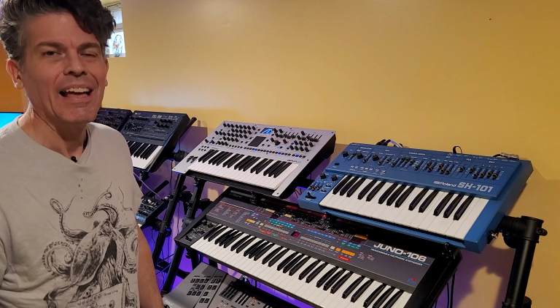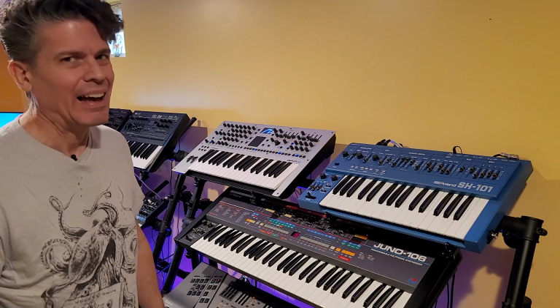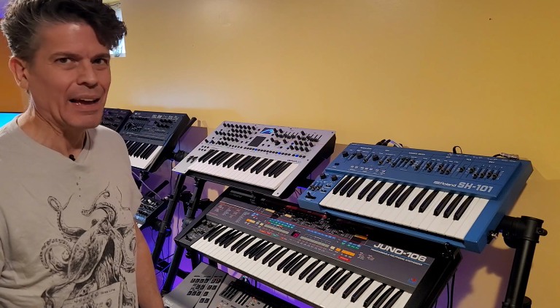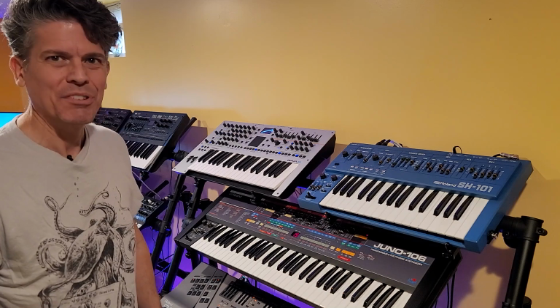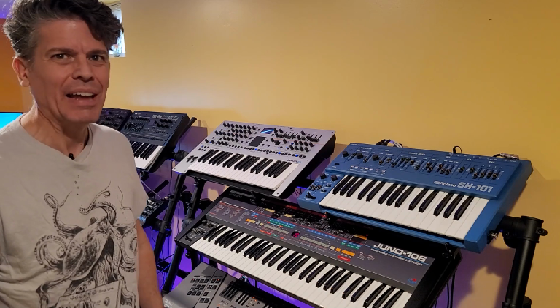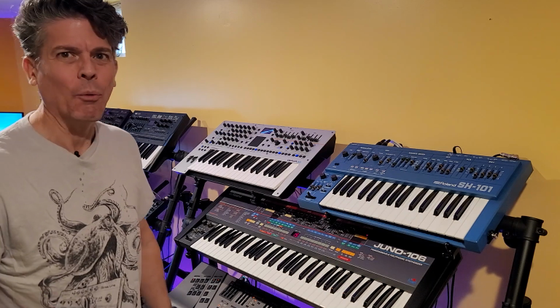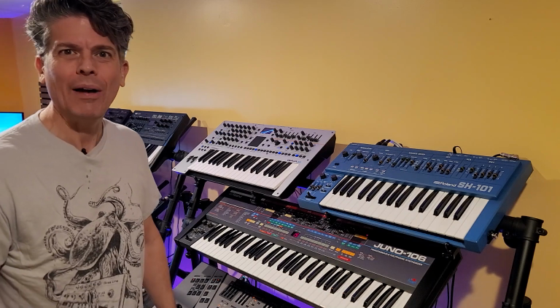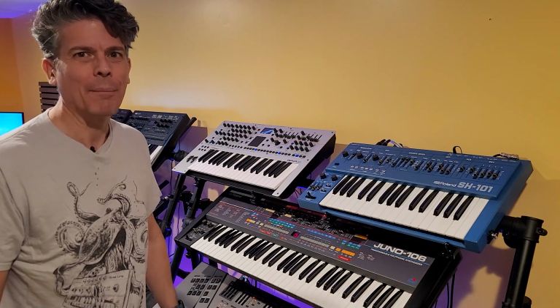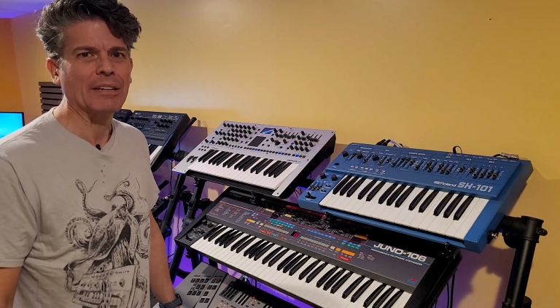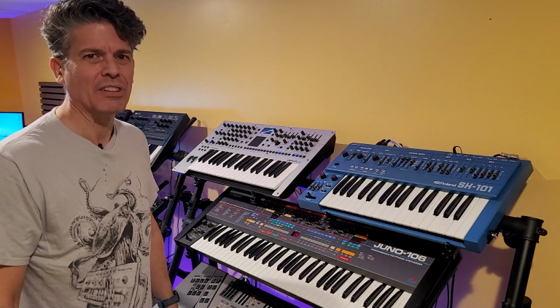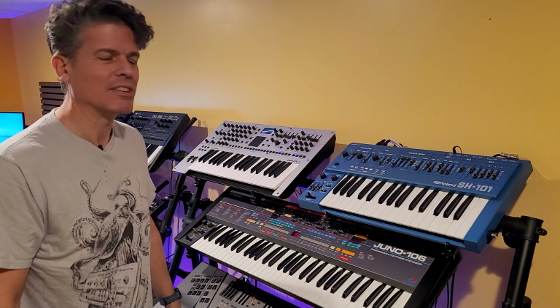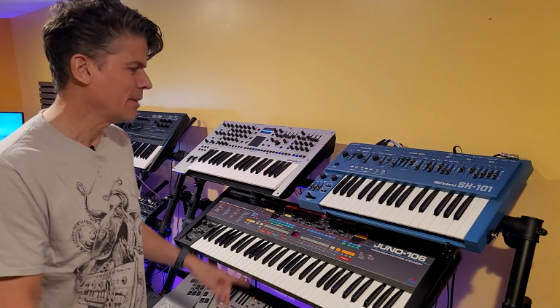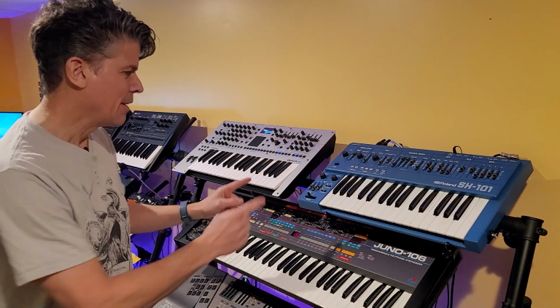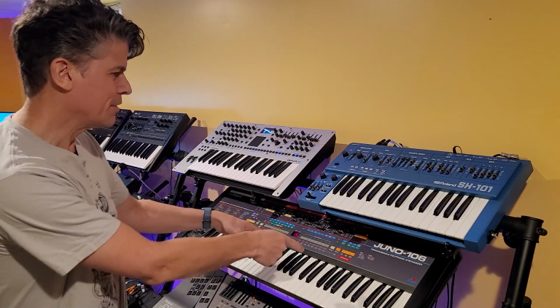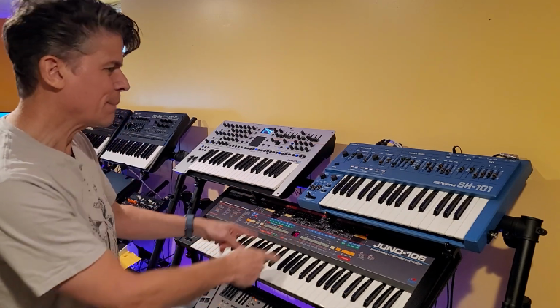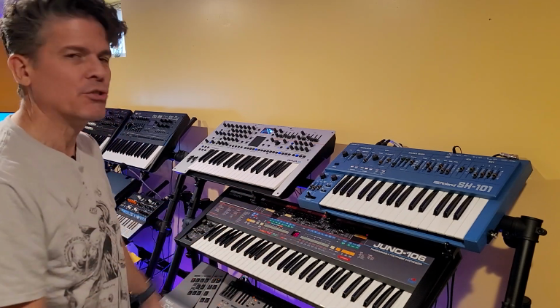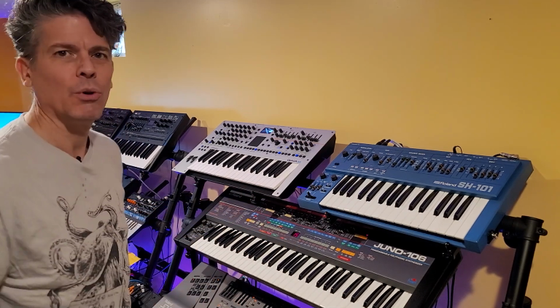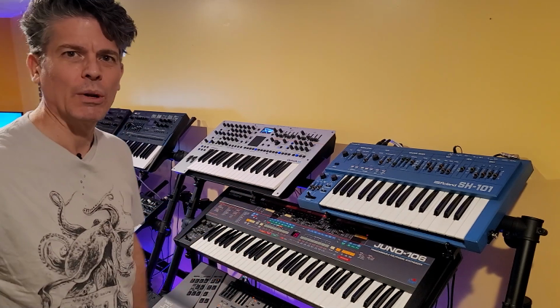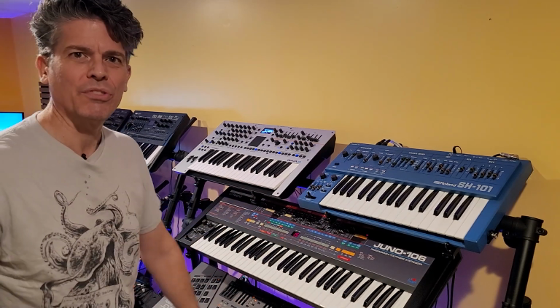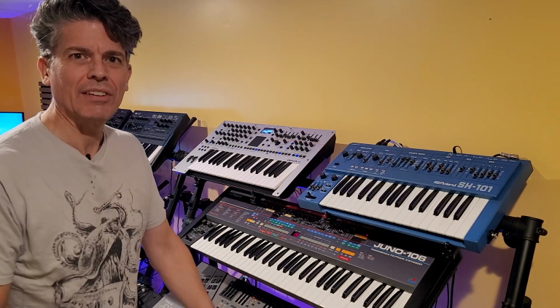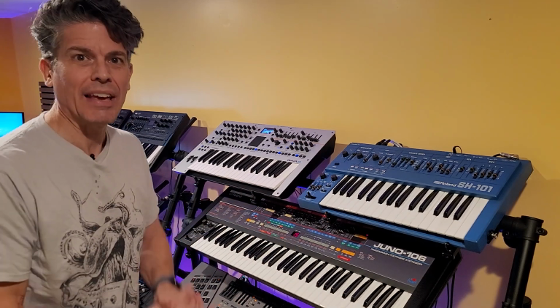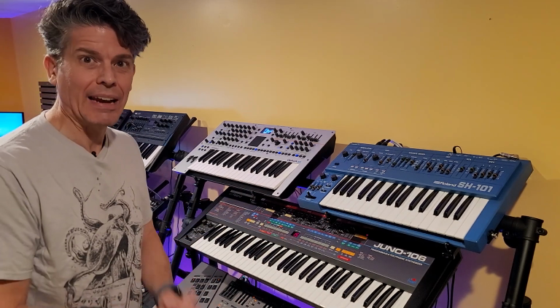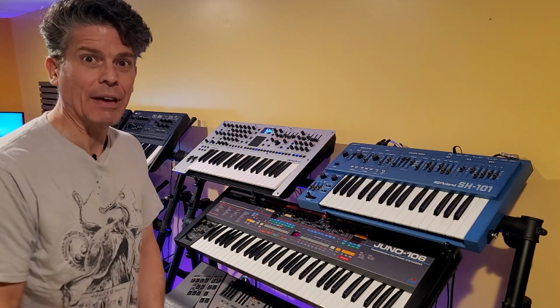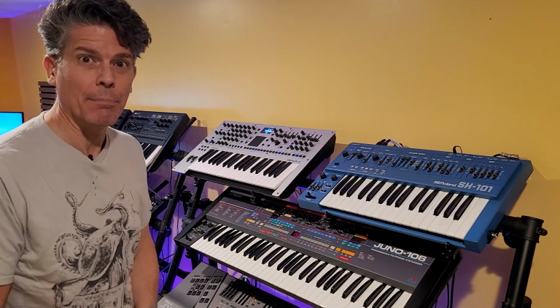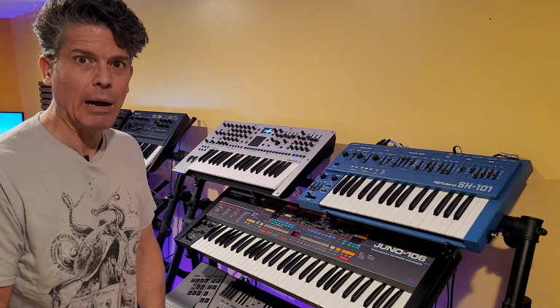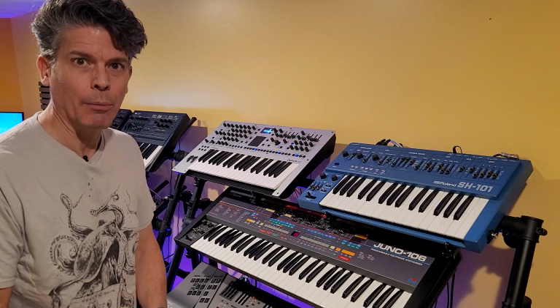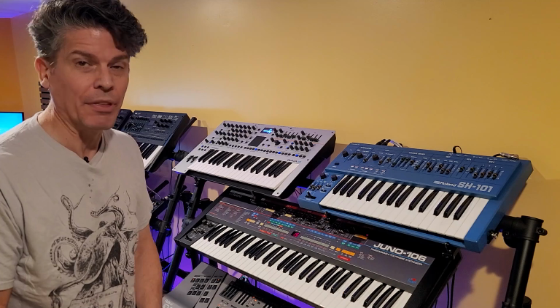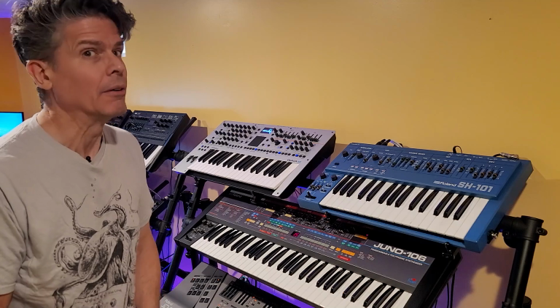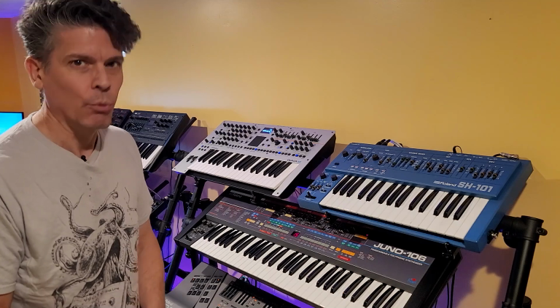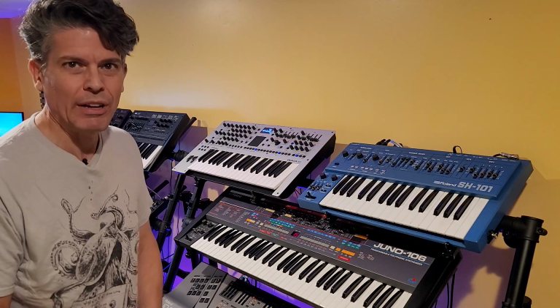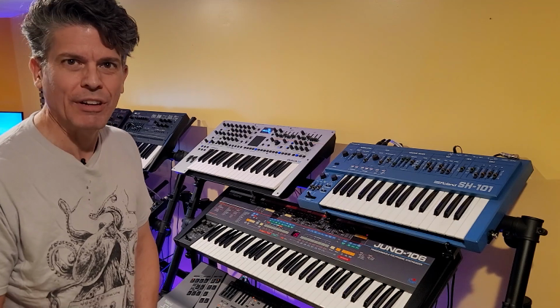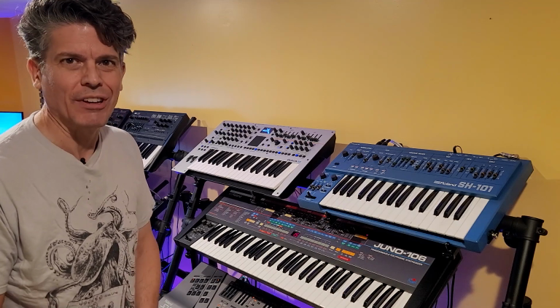Hi, I'm Scott. Welcome back to SynthStuff. This is my Juno 106 and I've got a problem with it. We're gonna fix it.